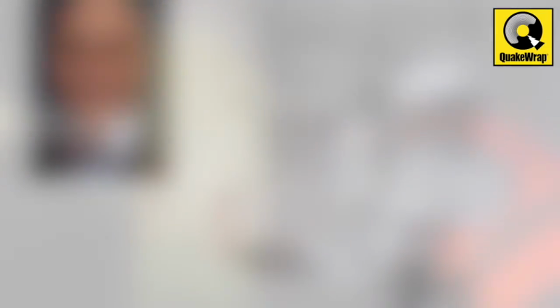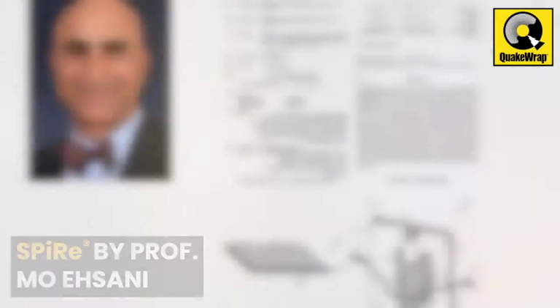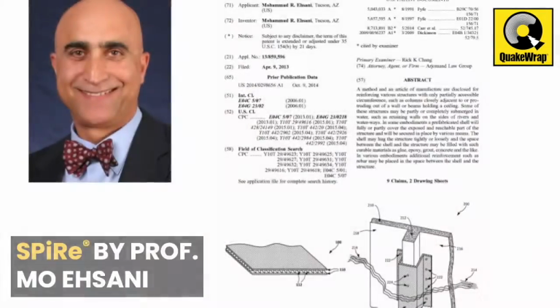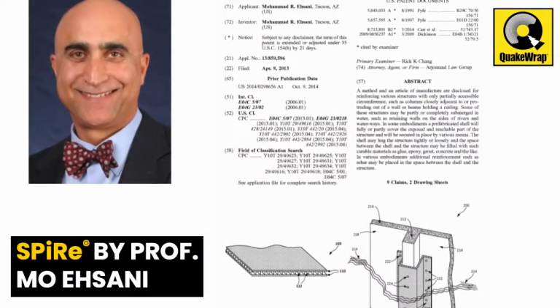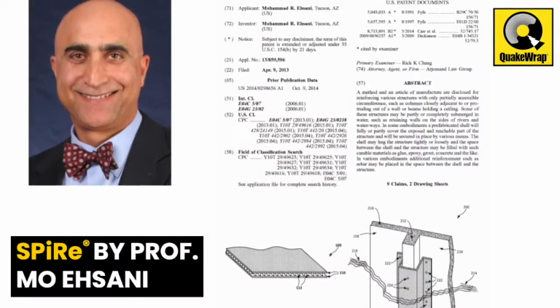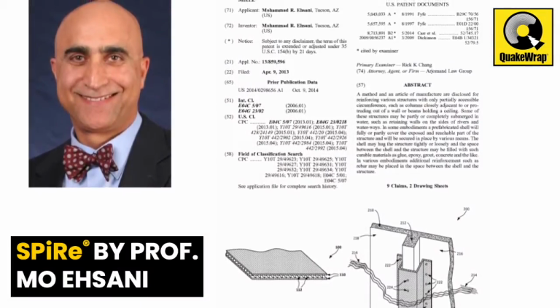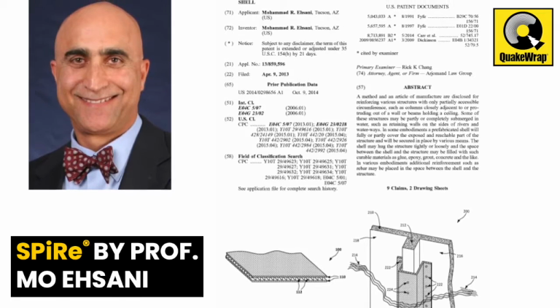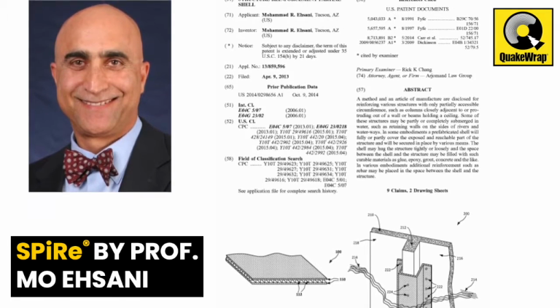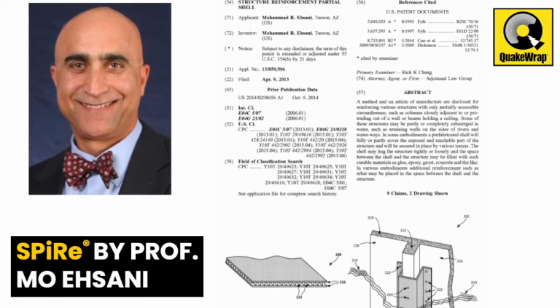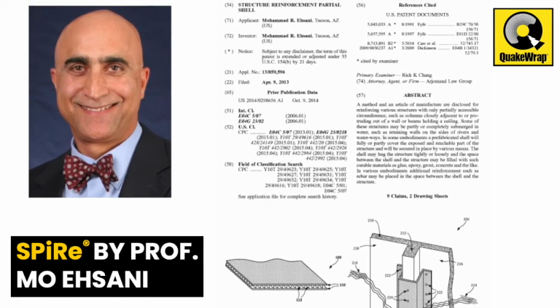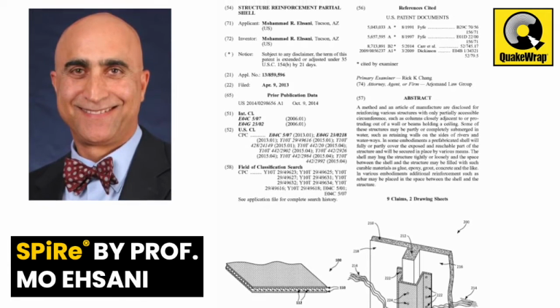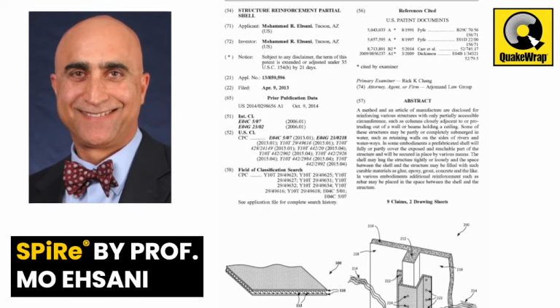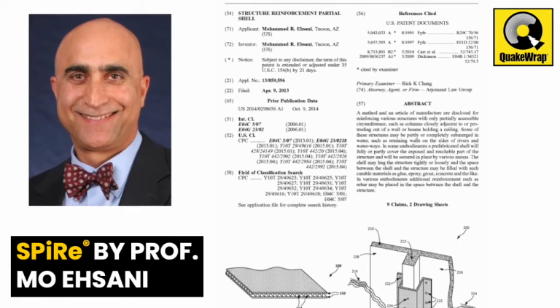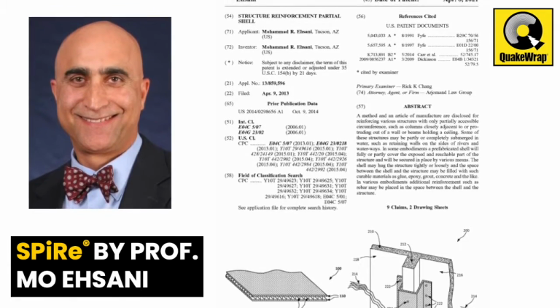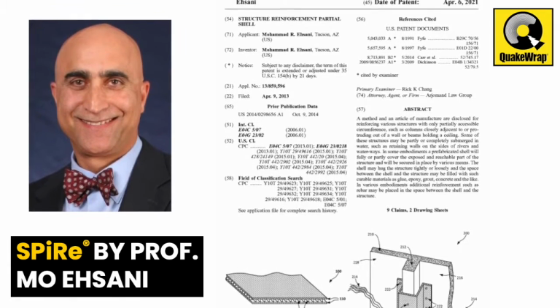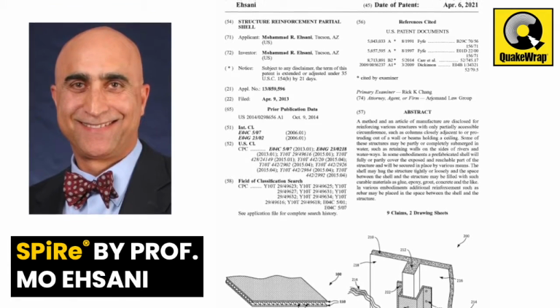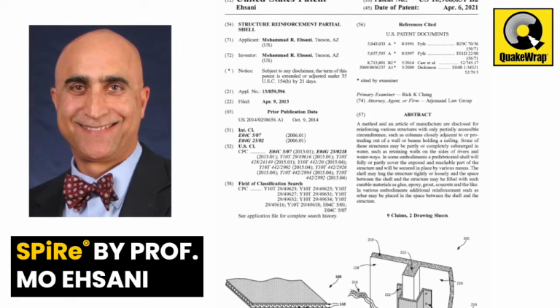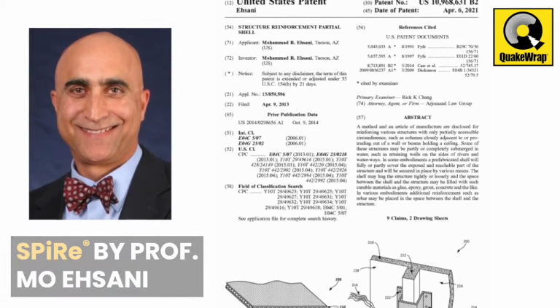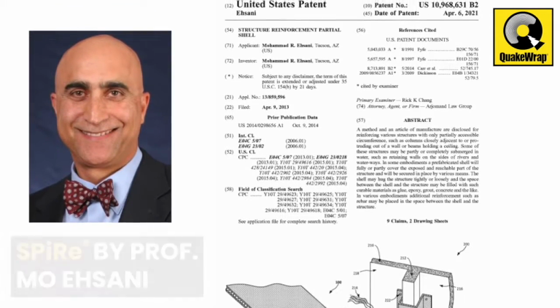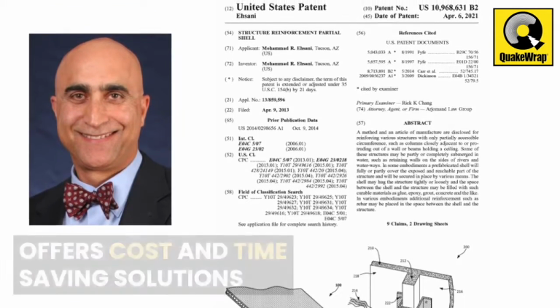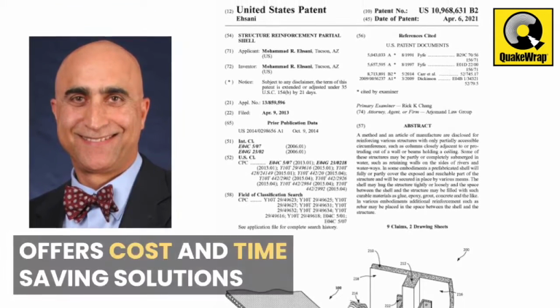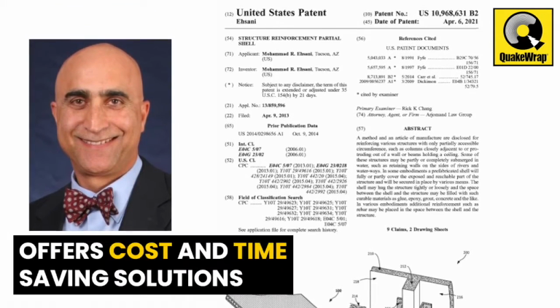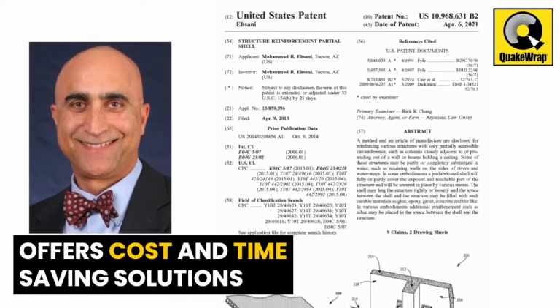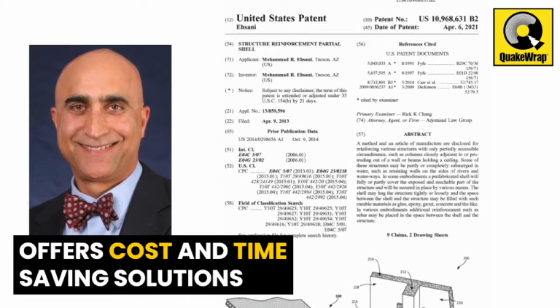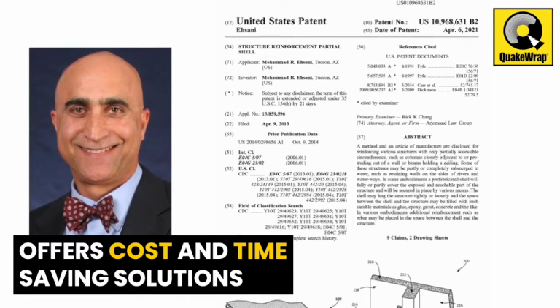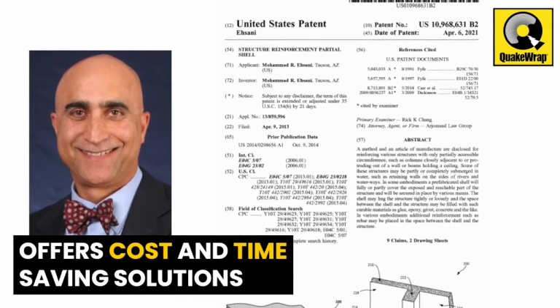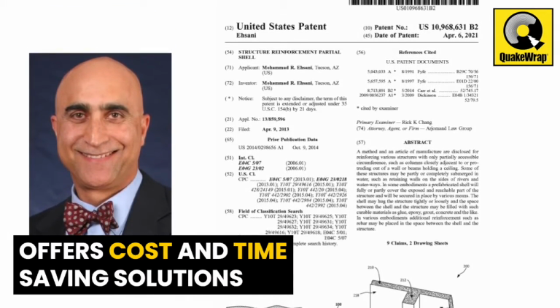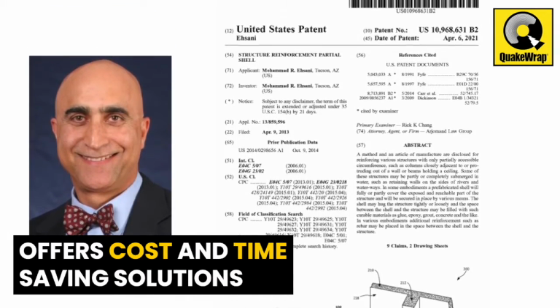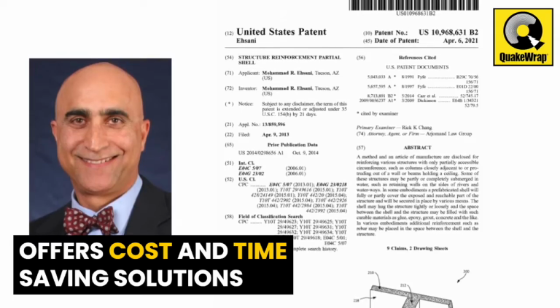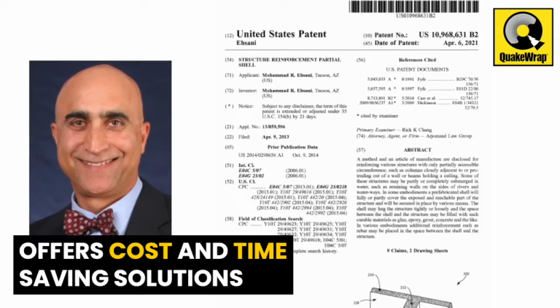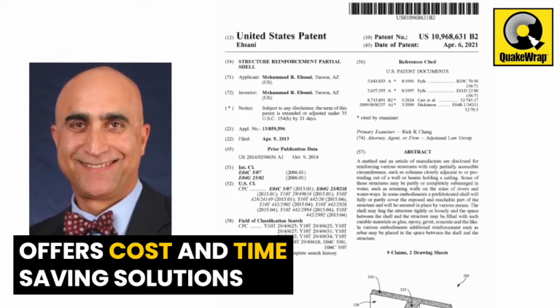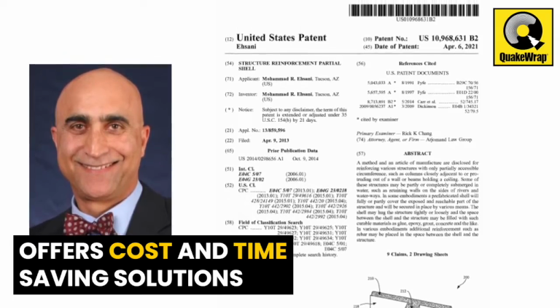Sheet pile repair, or spire system, is the latest invention from Professor Asani that offers a cost and time-saving solution for such cases.